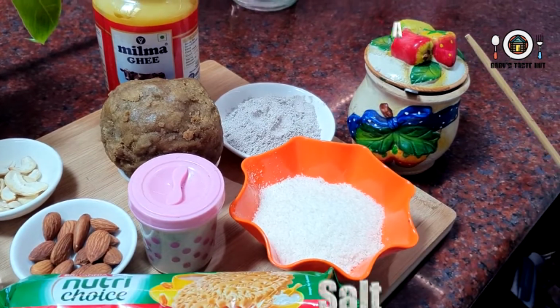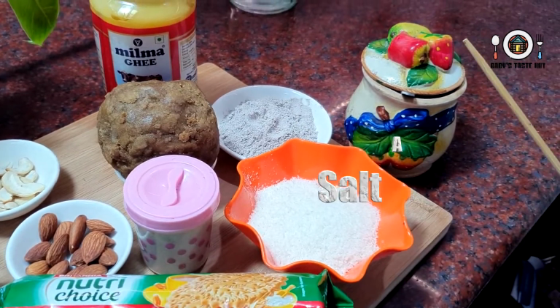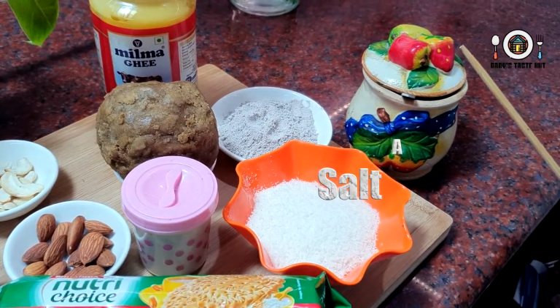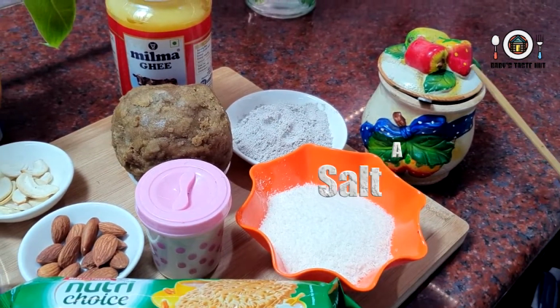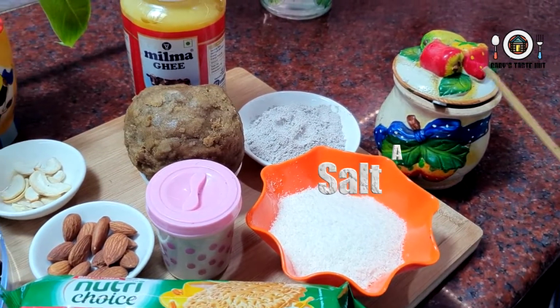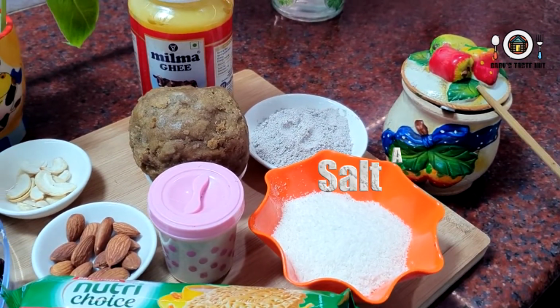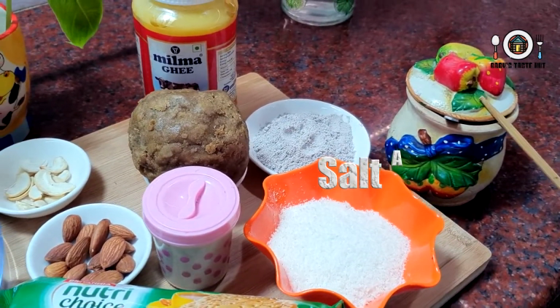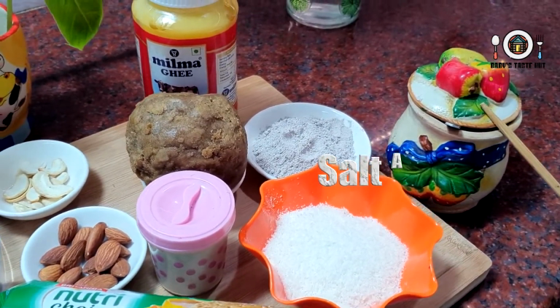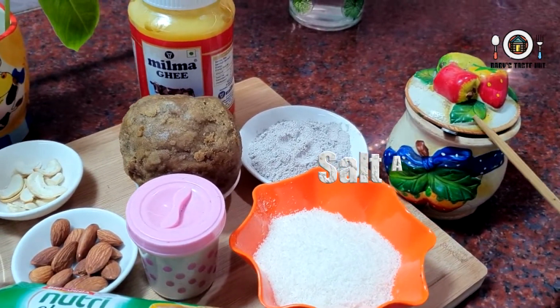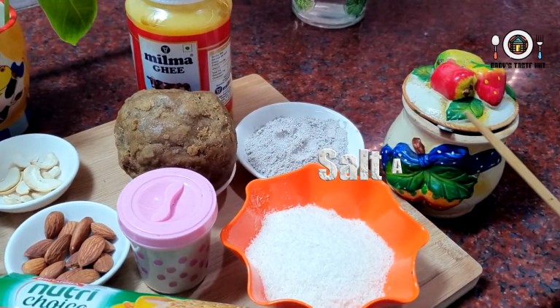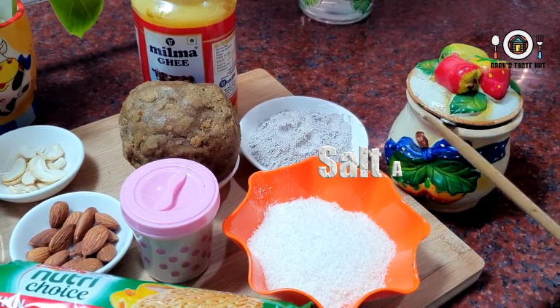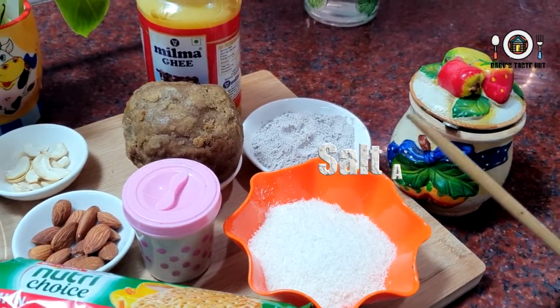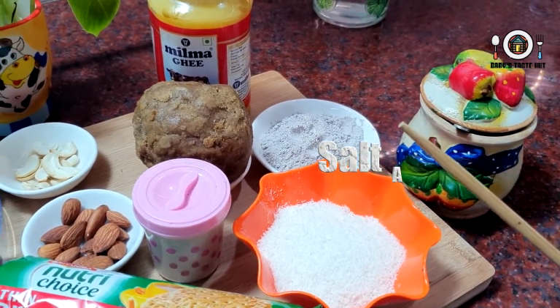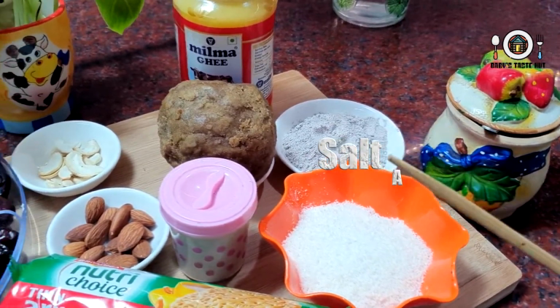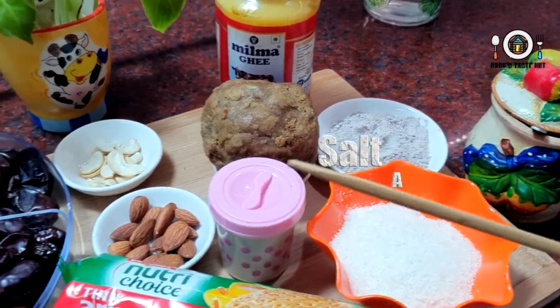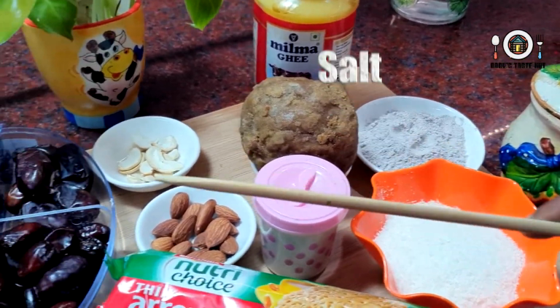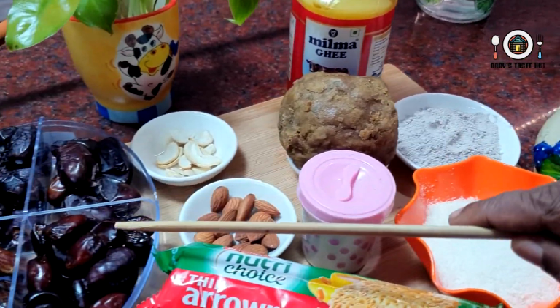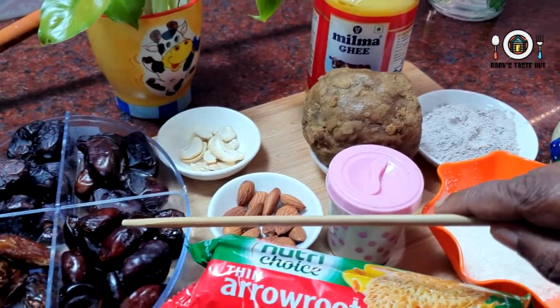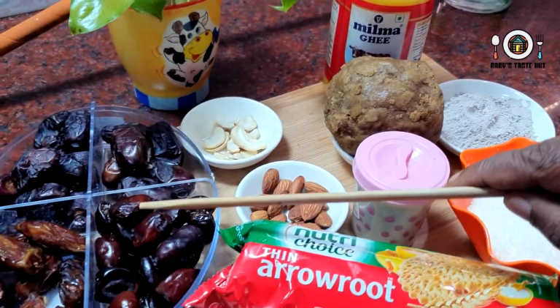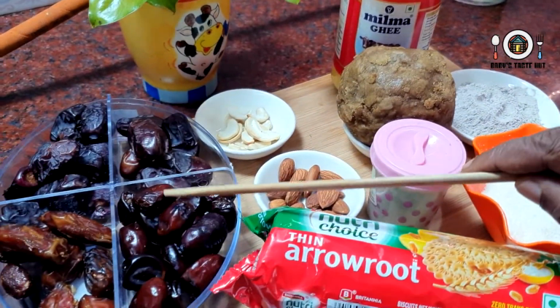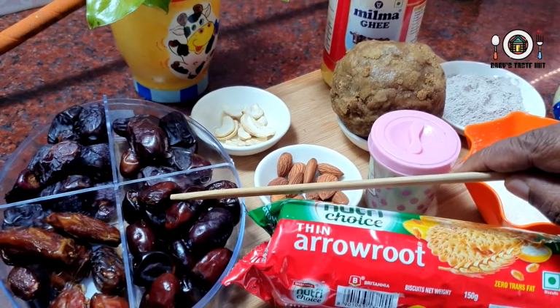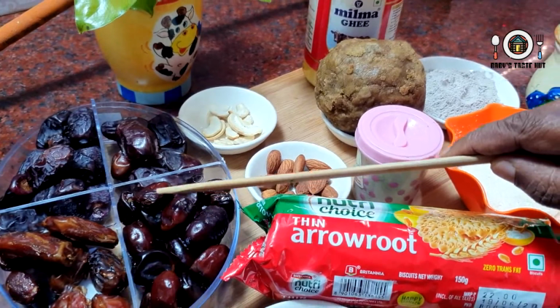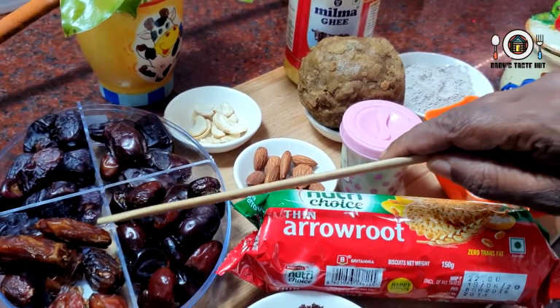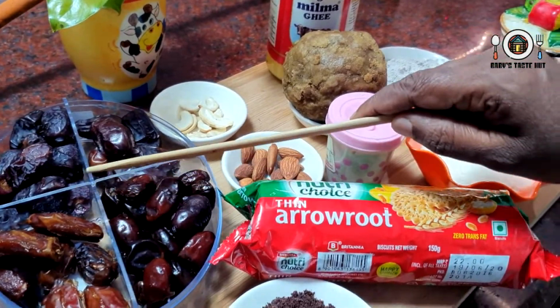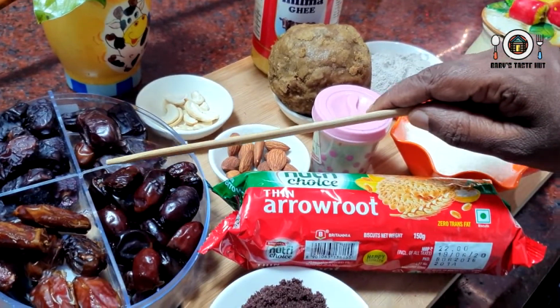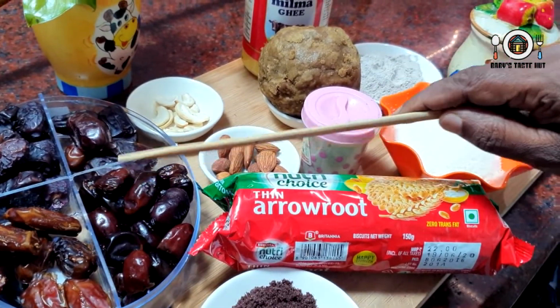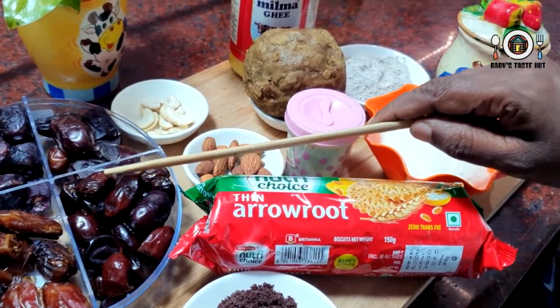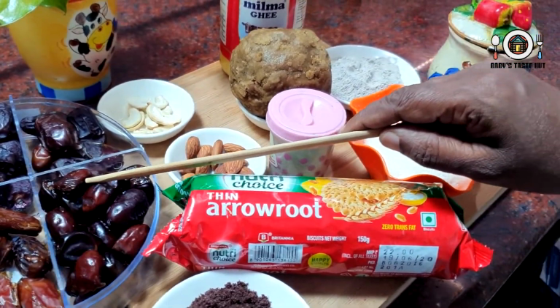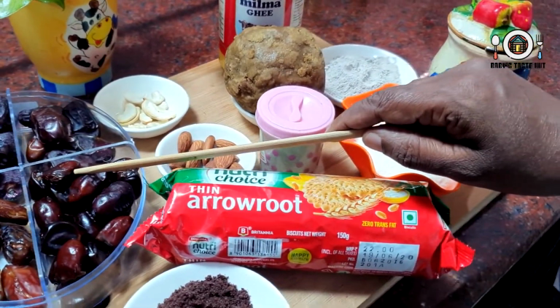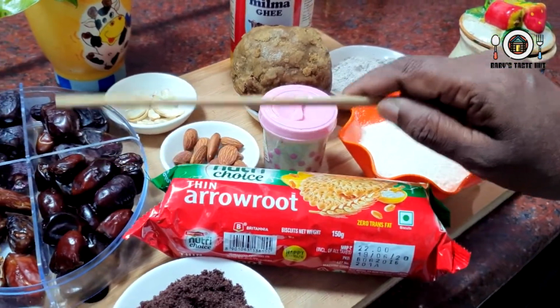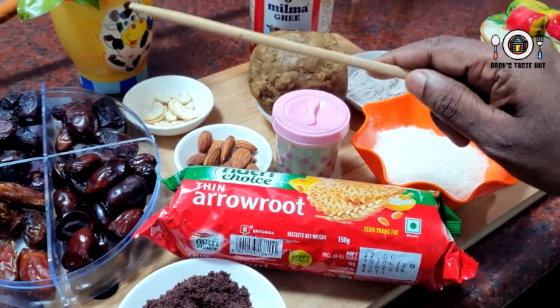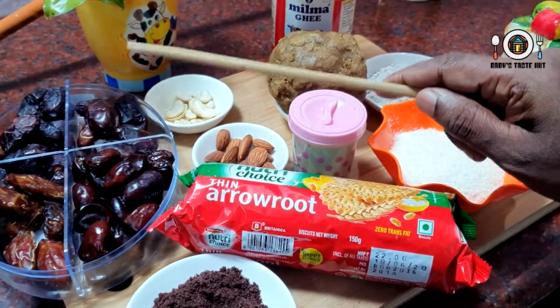You're going to add 1 teaspoon, half teaspoon. Add 1 teaspoon while mixing.